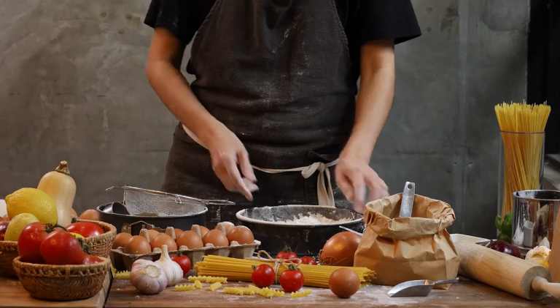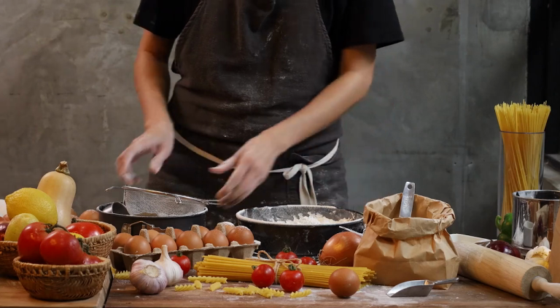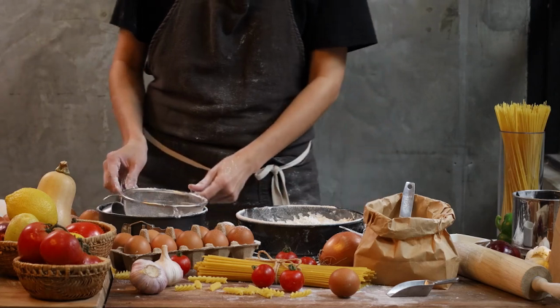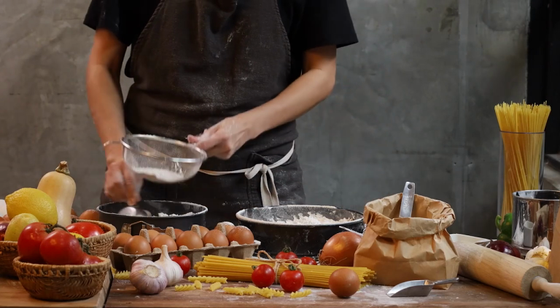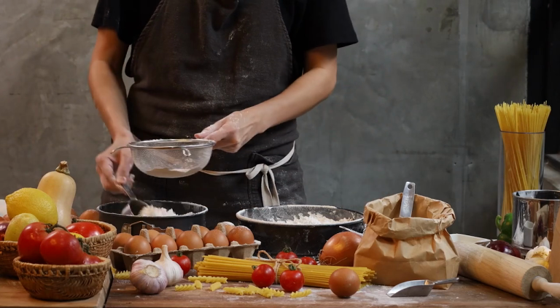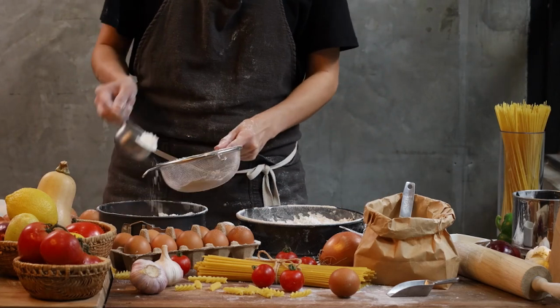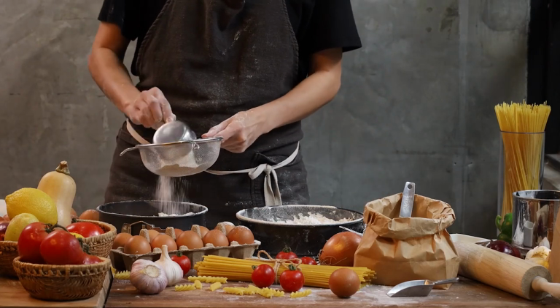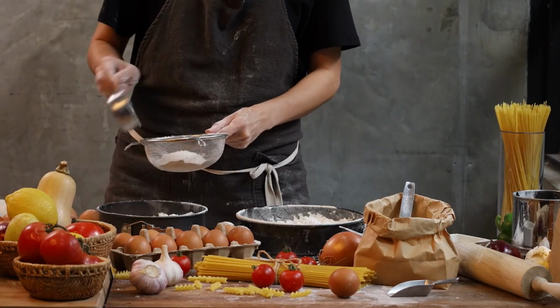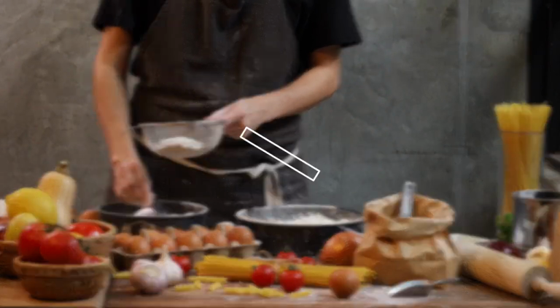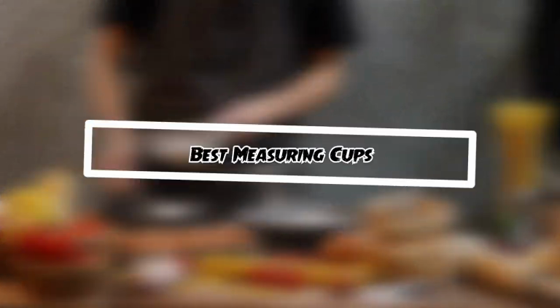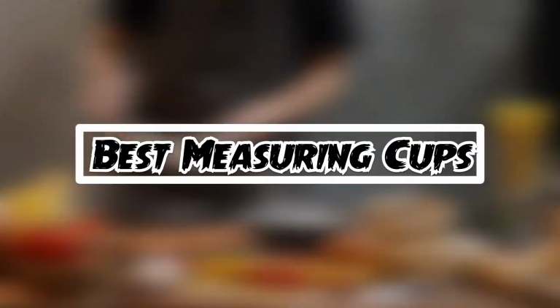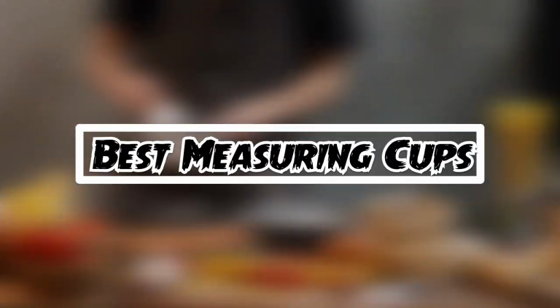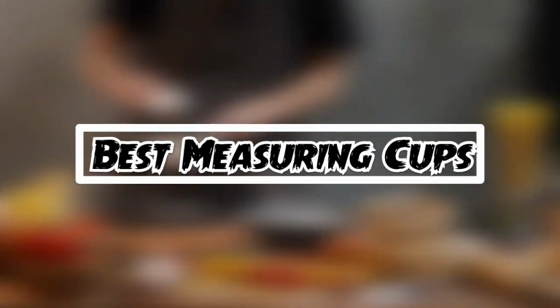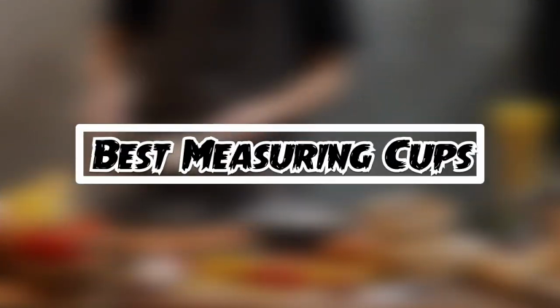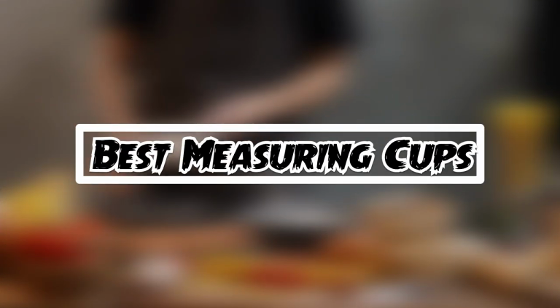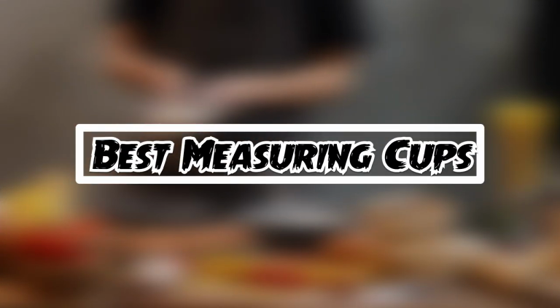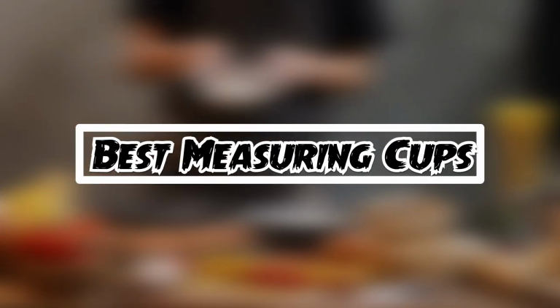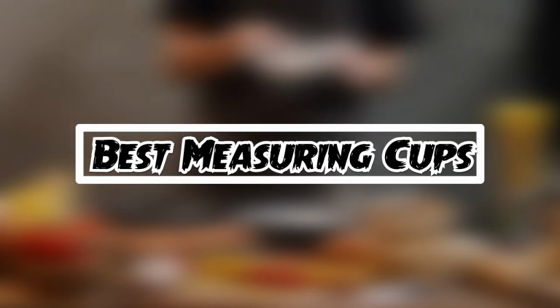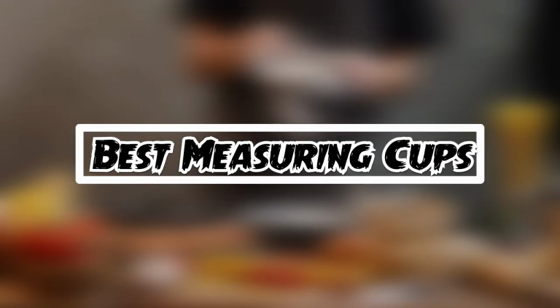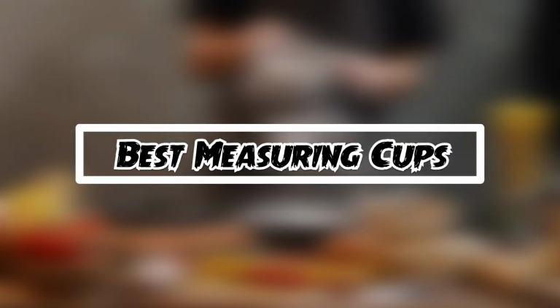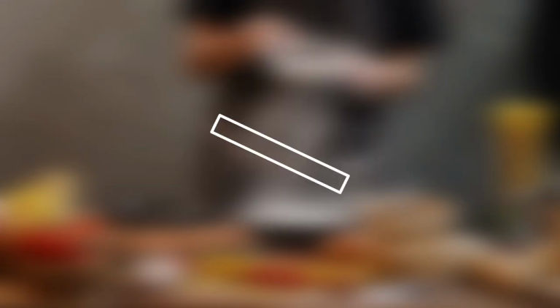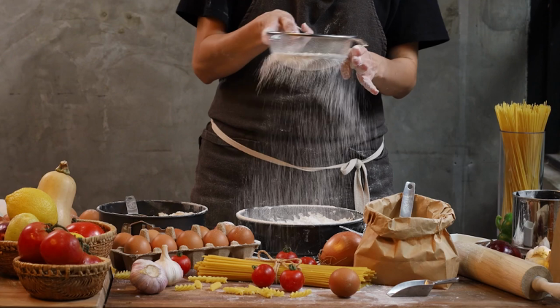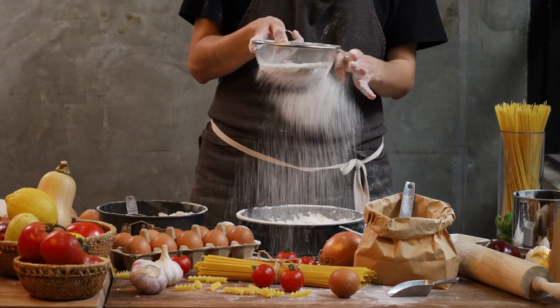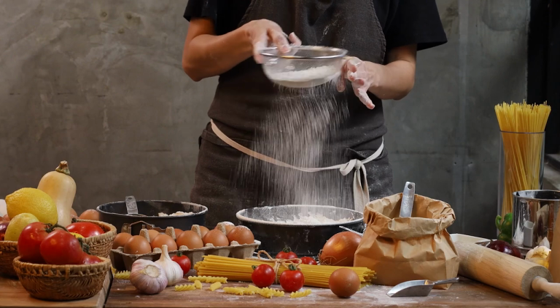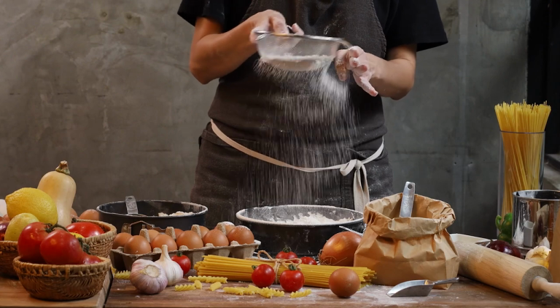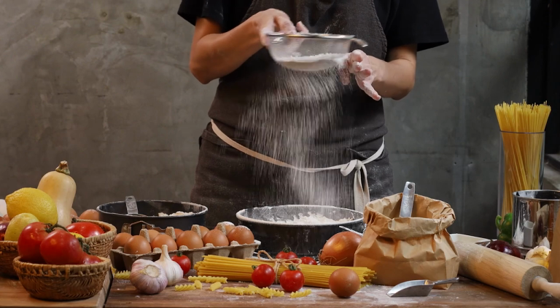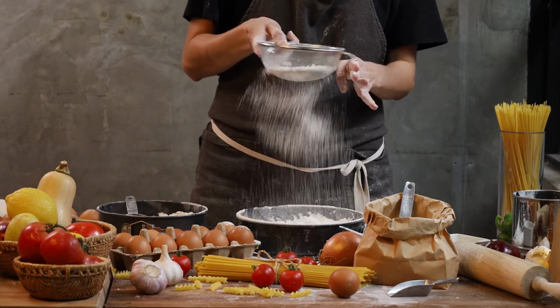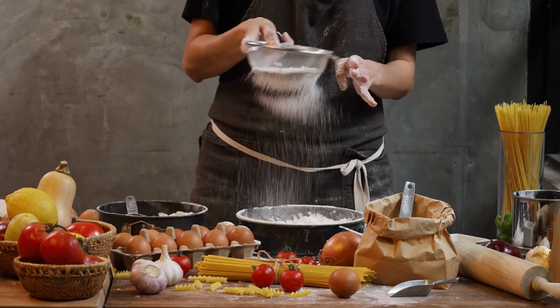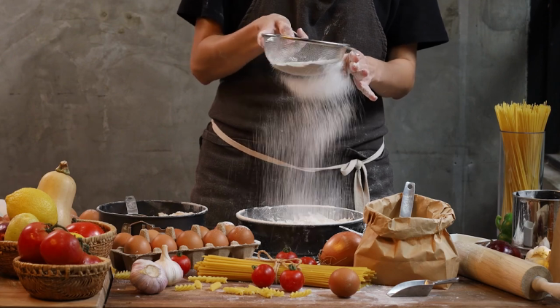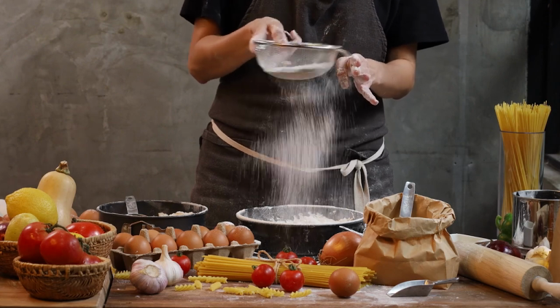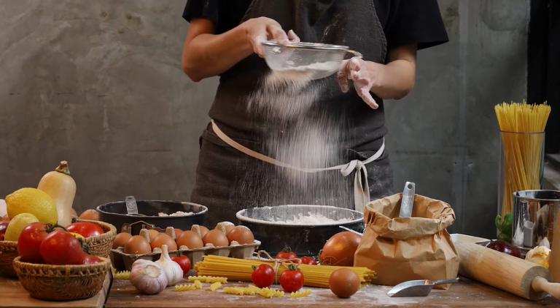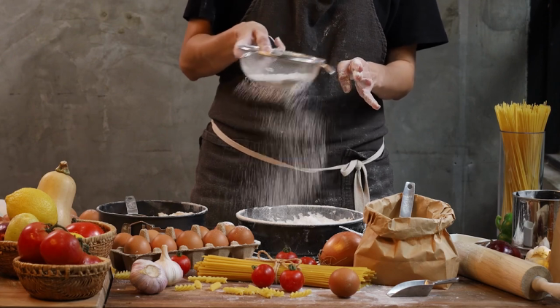If you want to get good quality measuring cups according to your needs, then watch the video till the end and then decide. So let's get started.